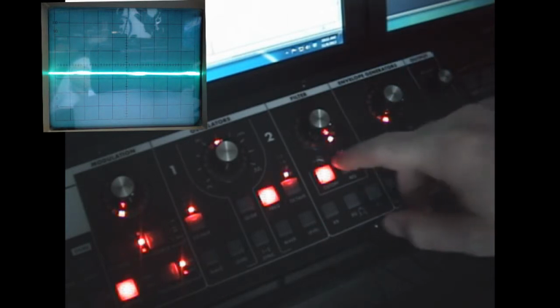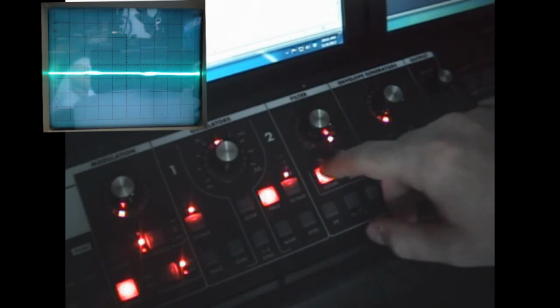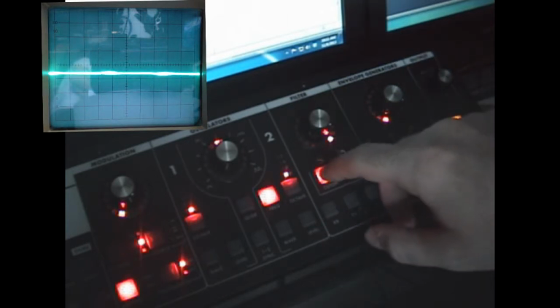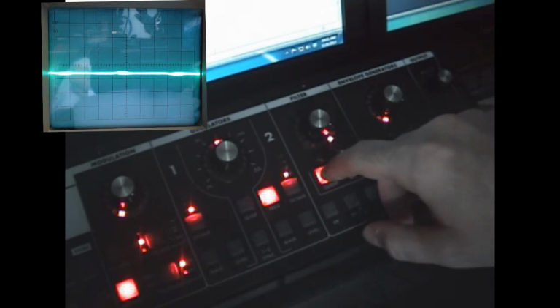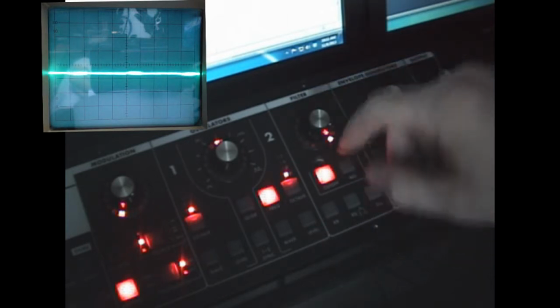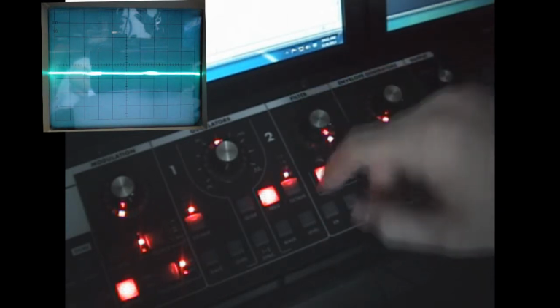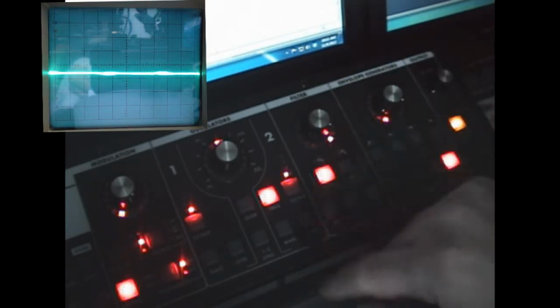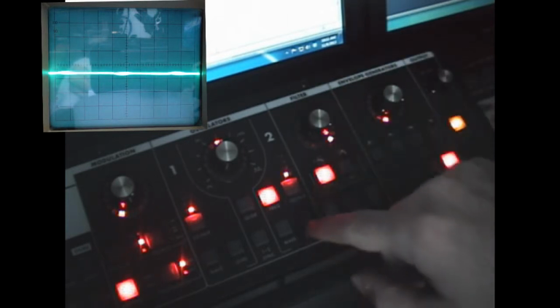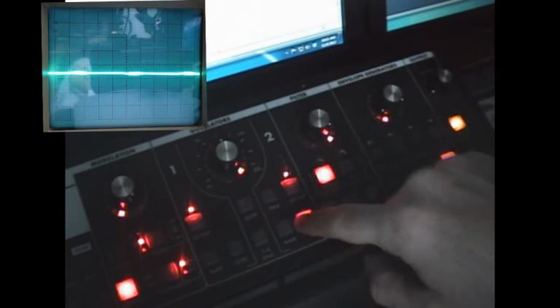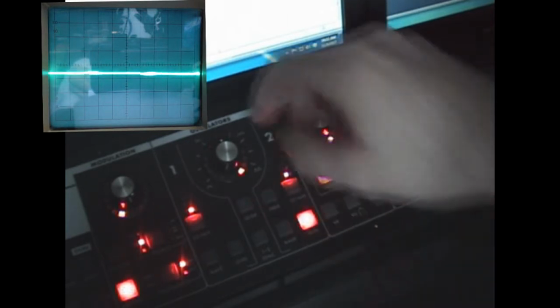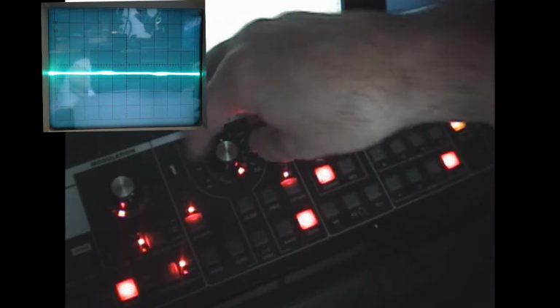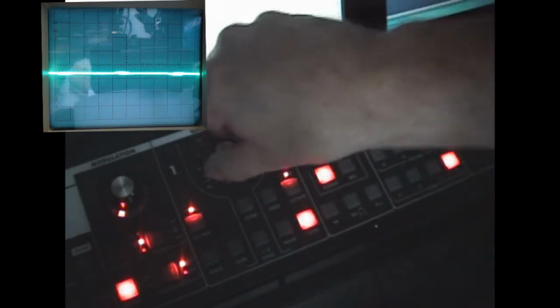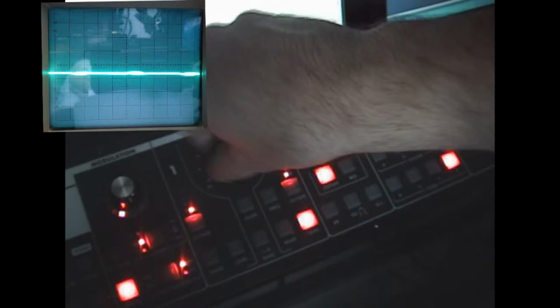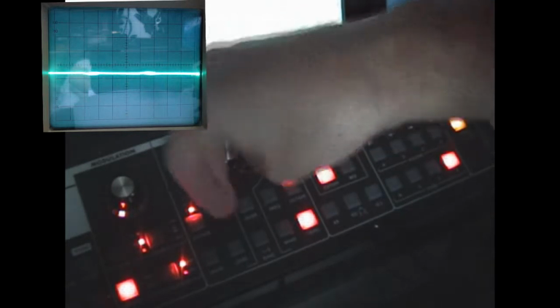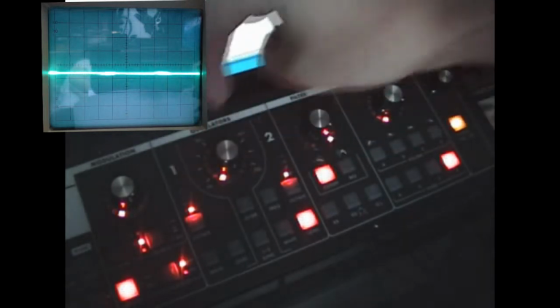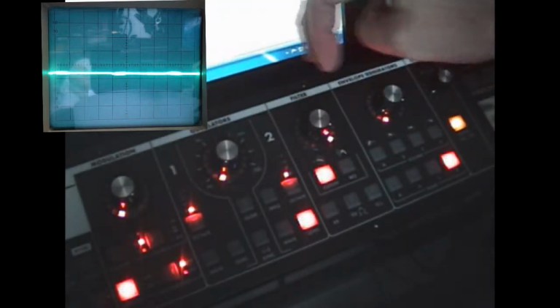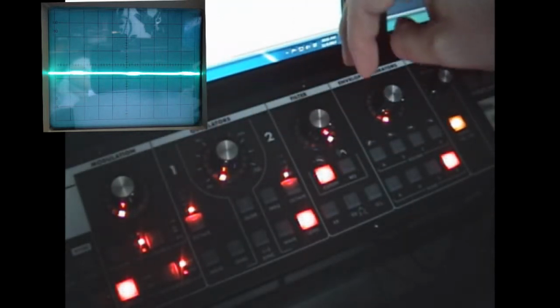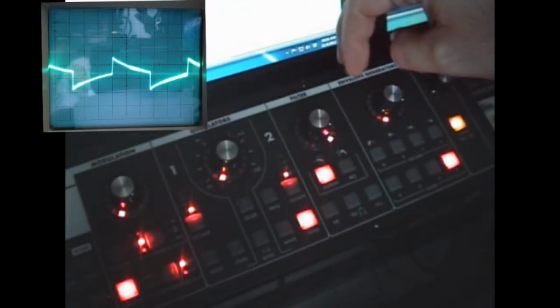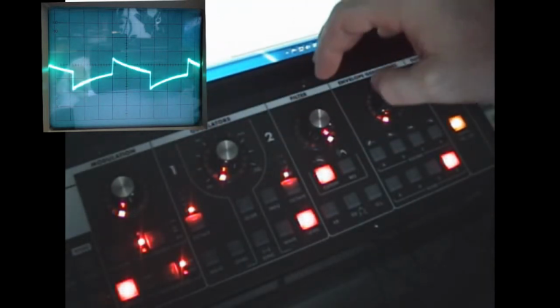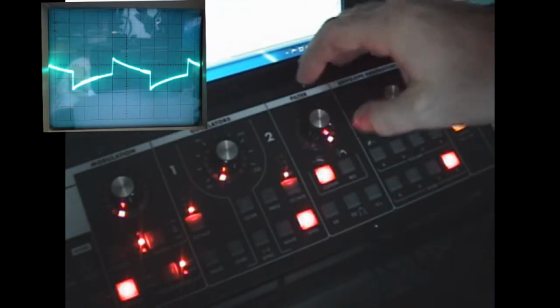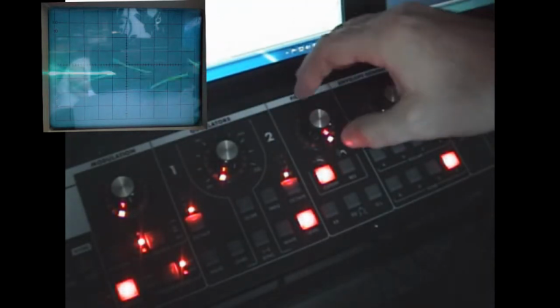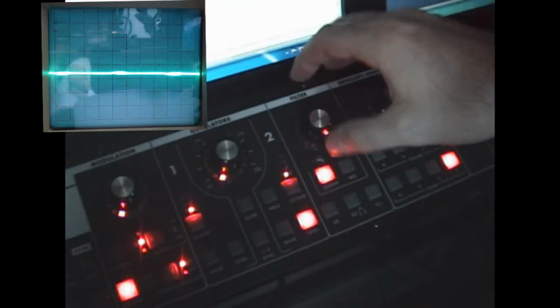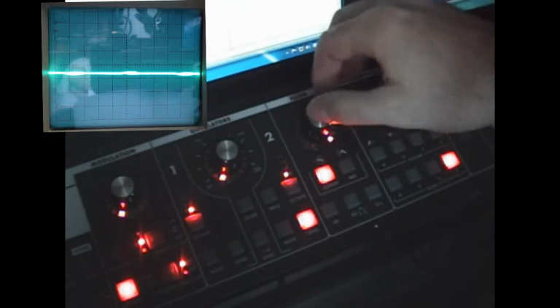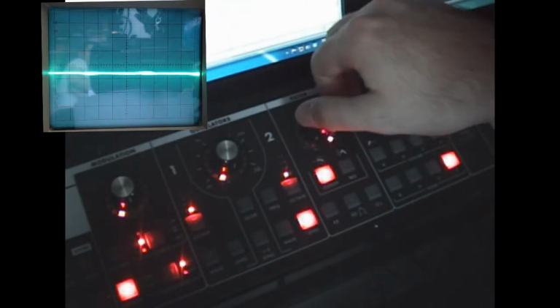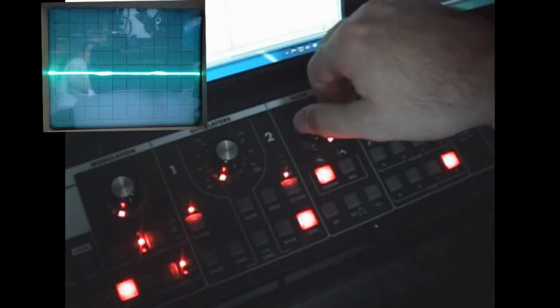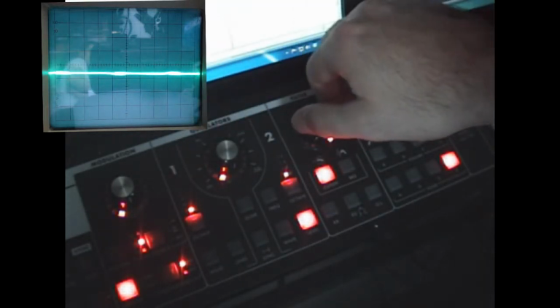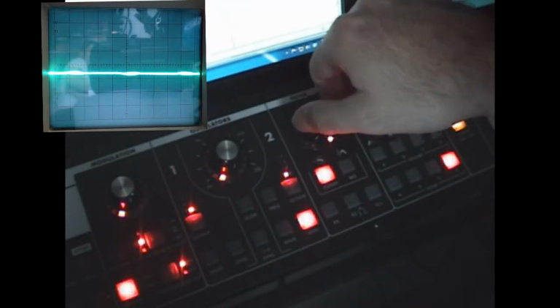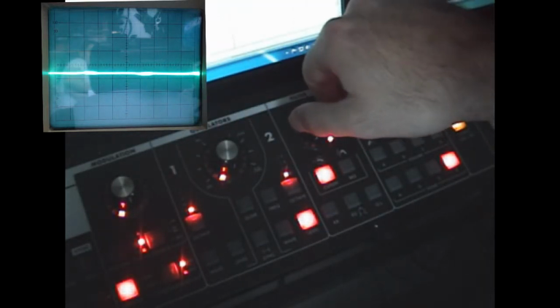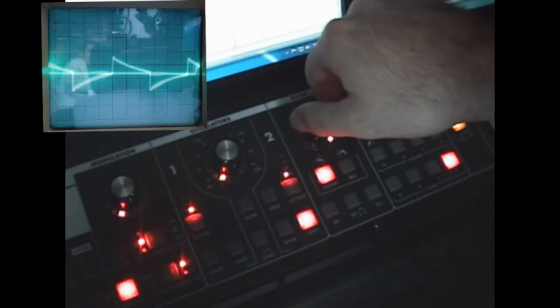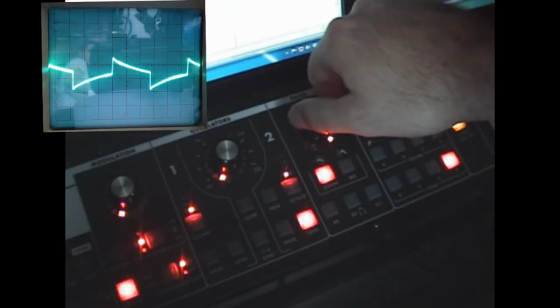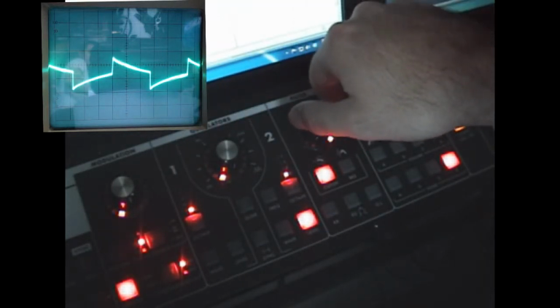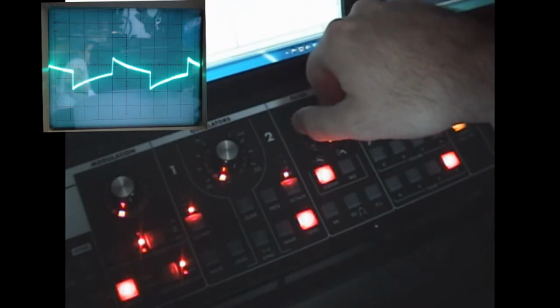Now the filter. Let's take it back down to one oscillator, and here I'll show you the filter action.